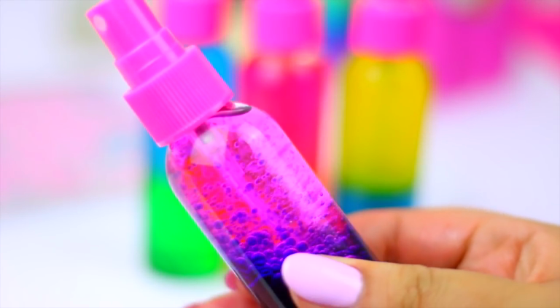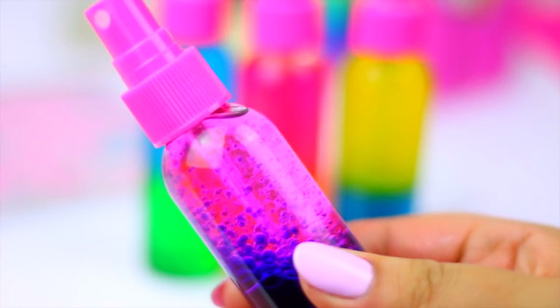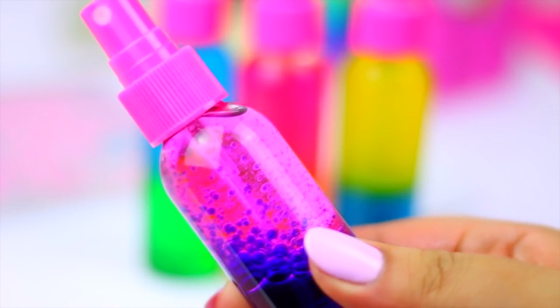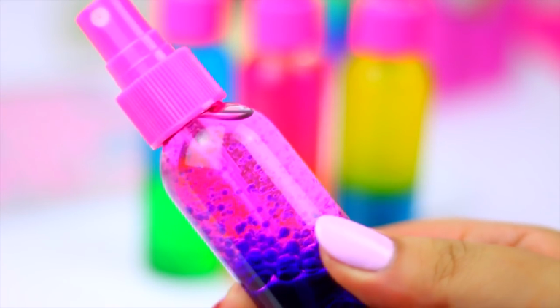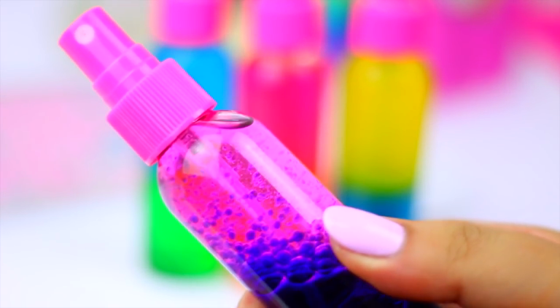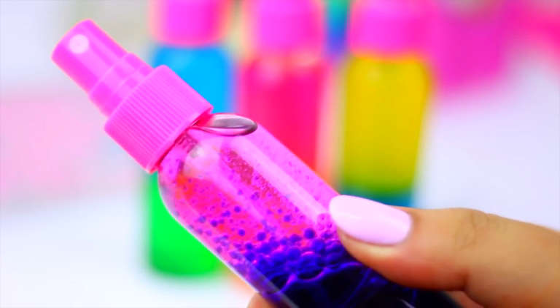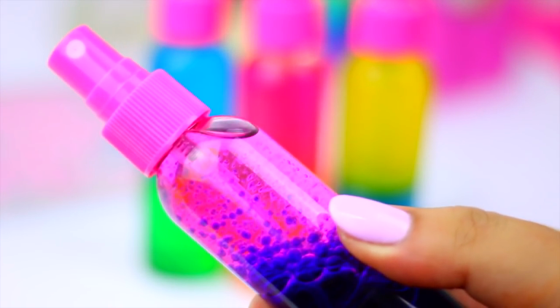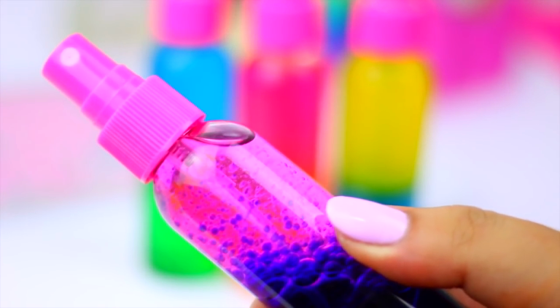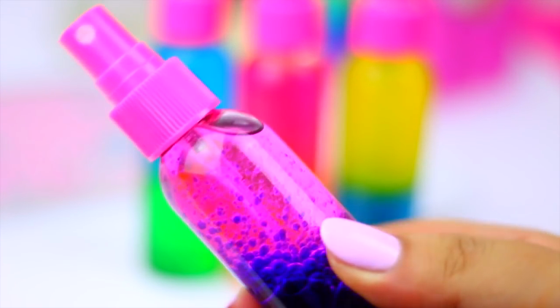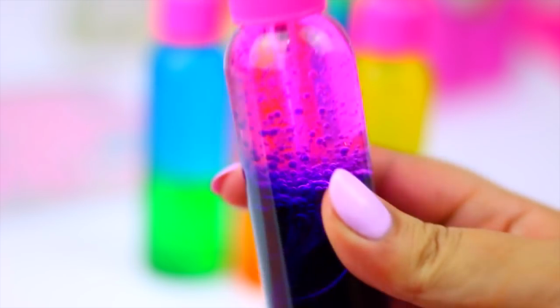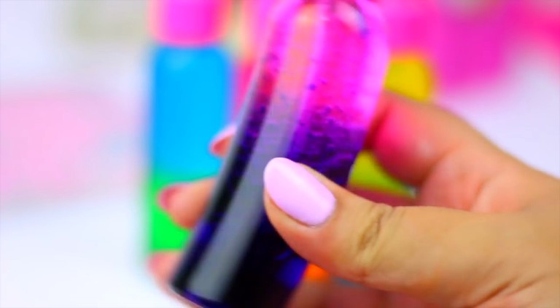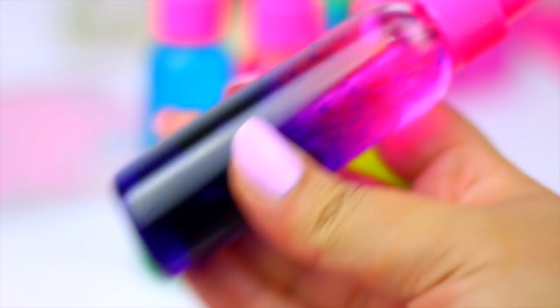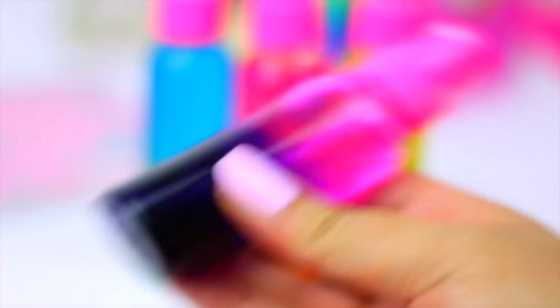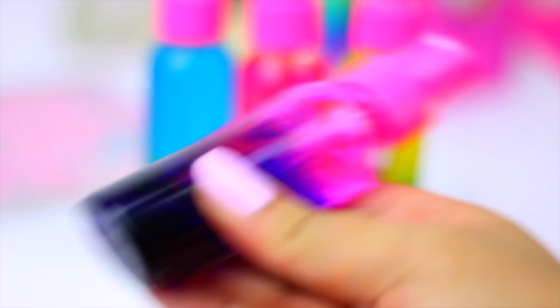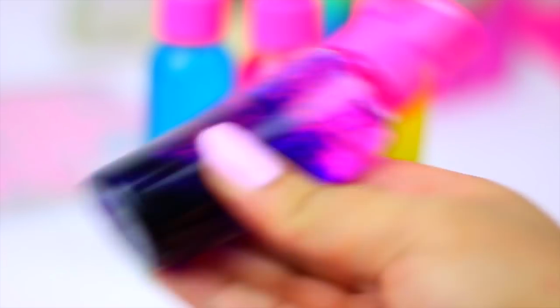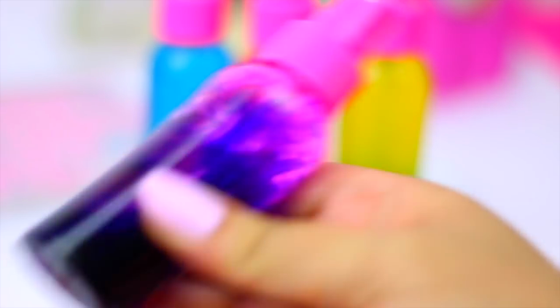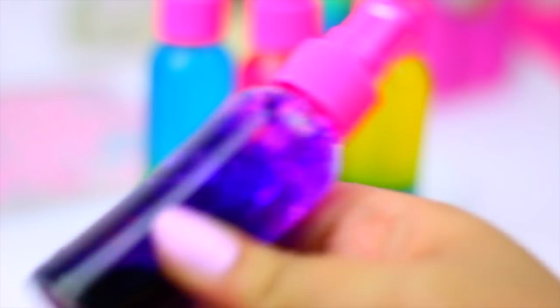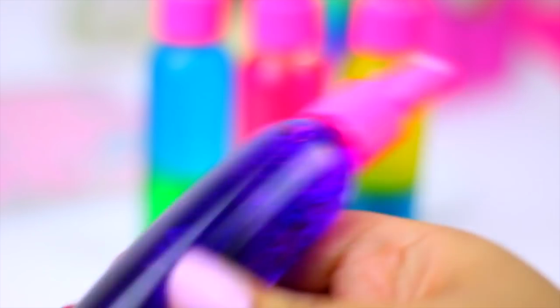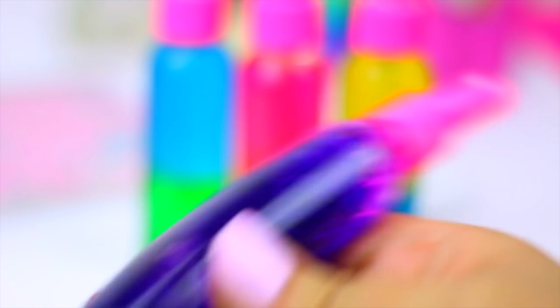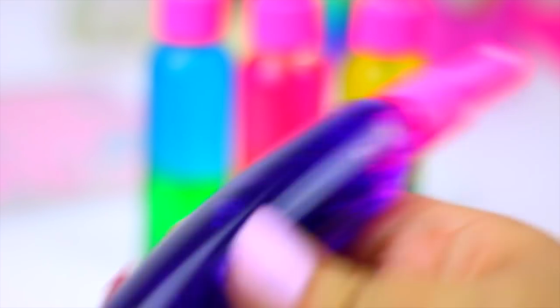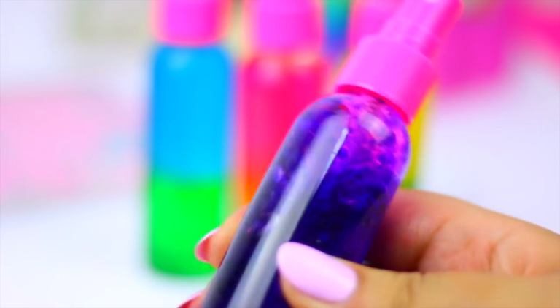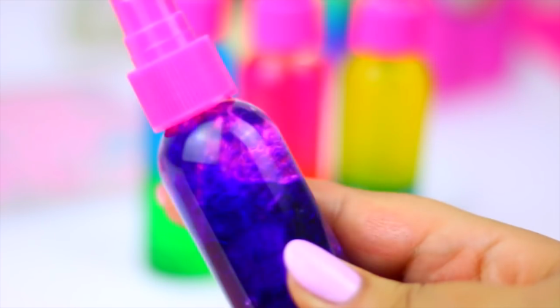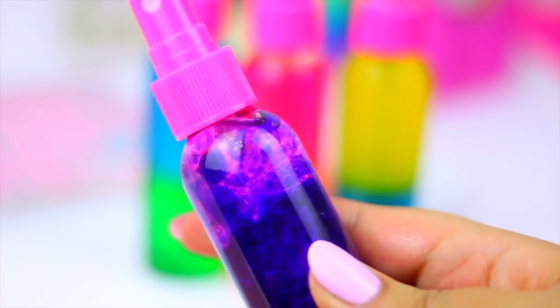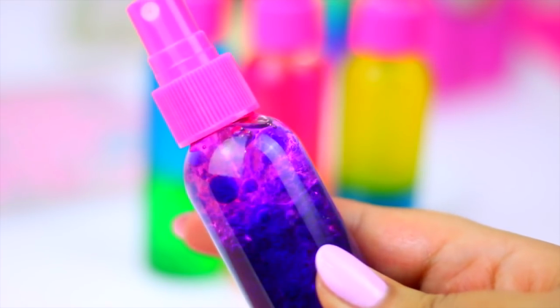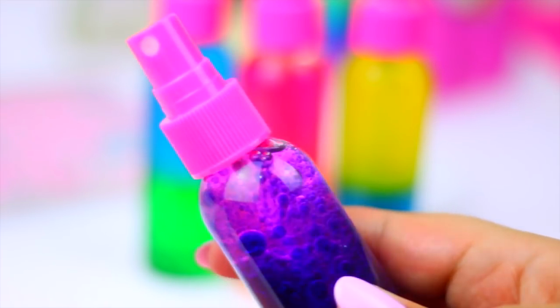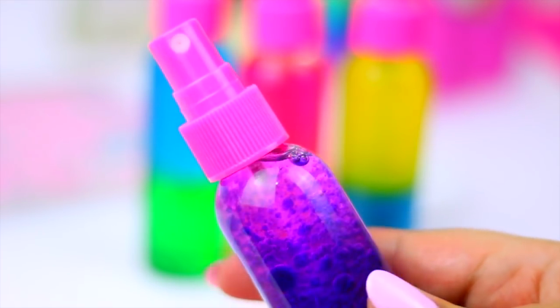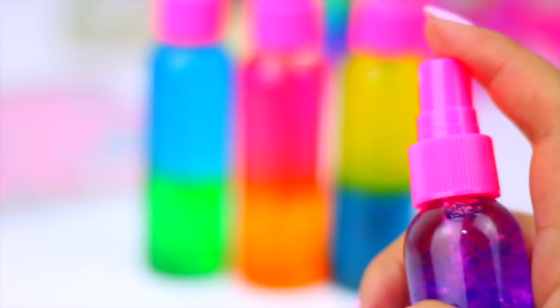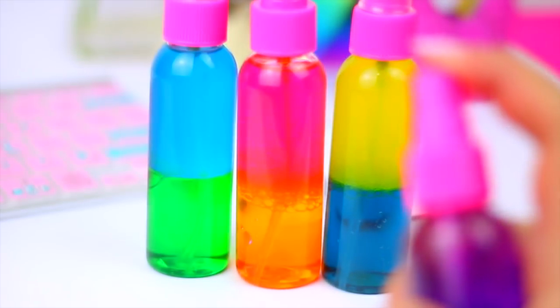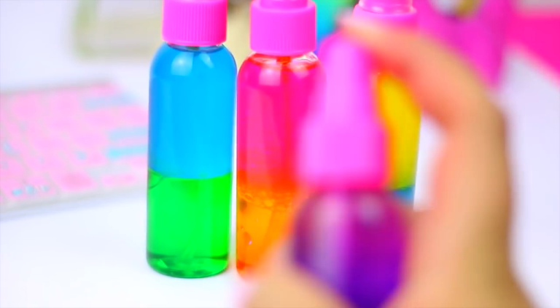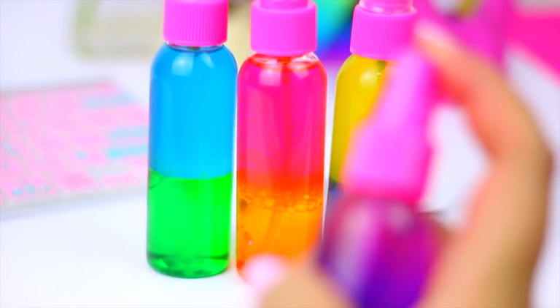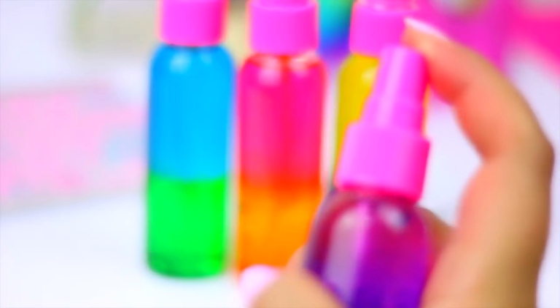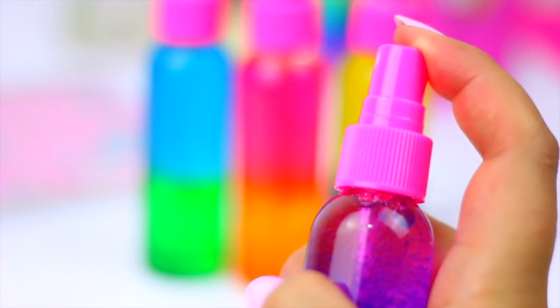This is how your new rainbow perfume should look like. You can also keep this in the fridge for those hot summer days.